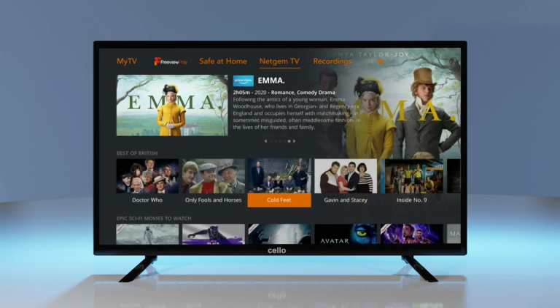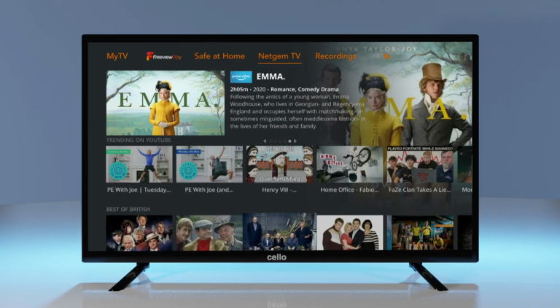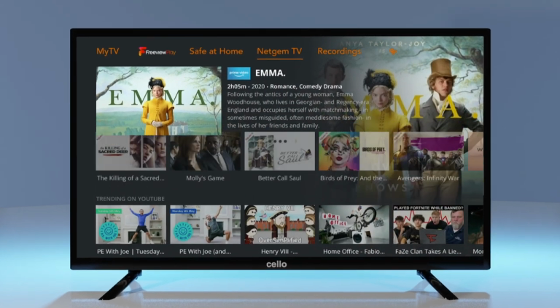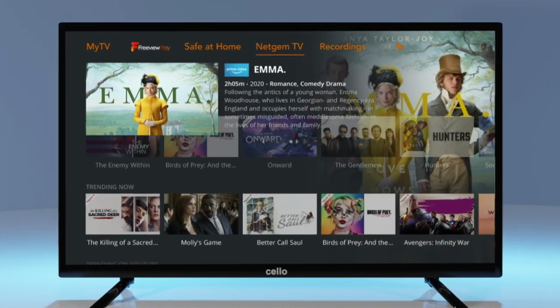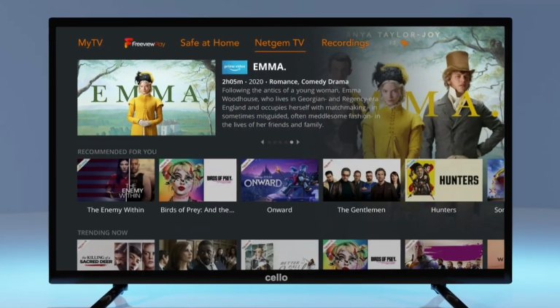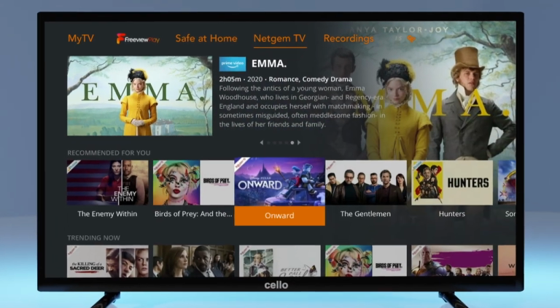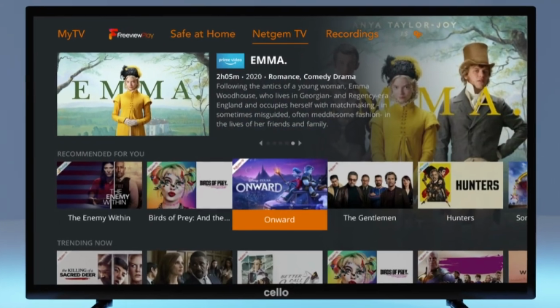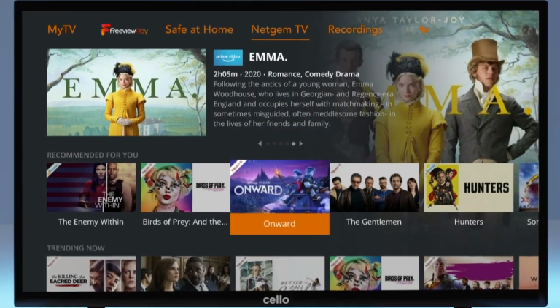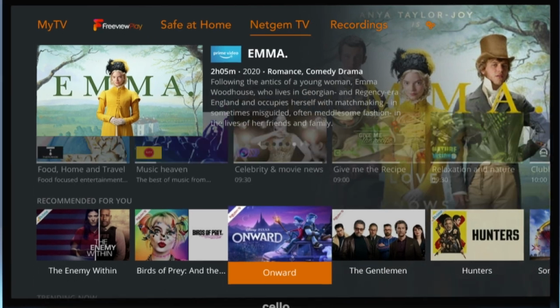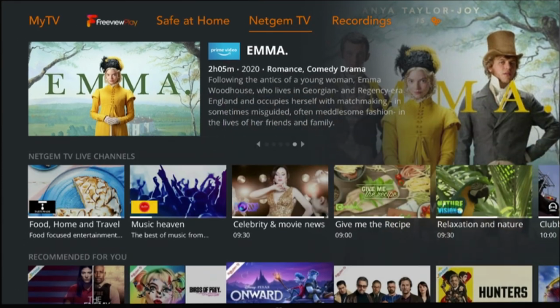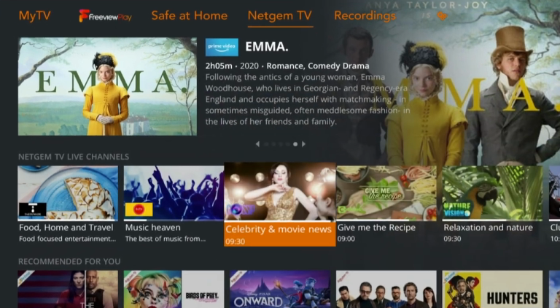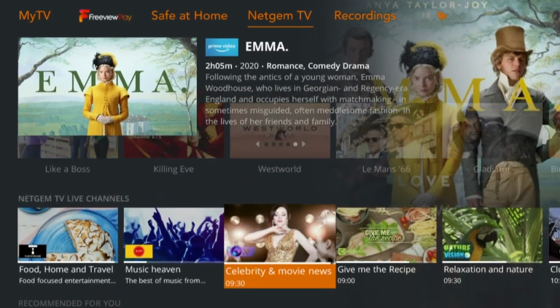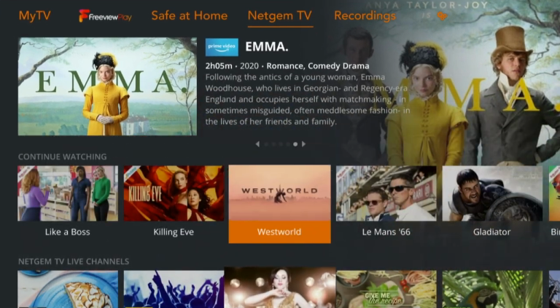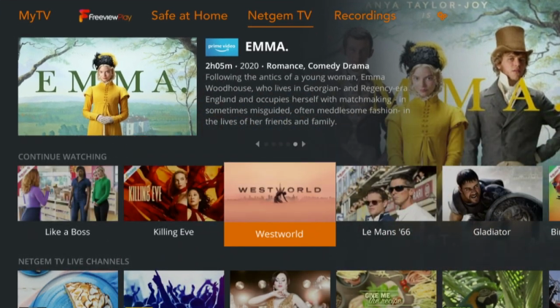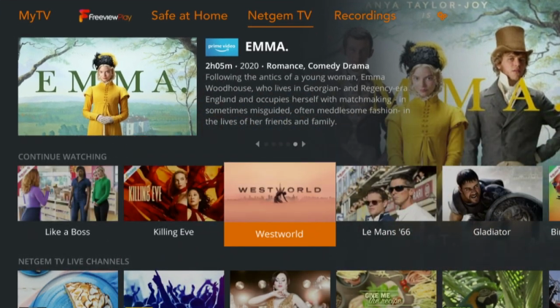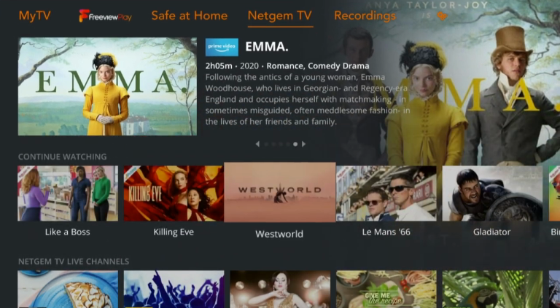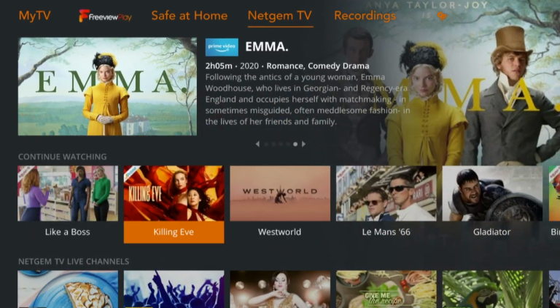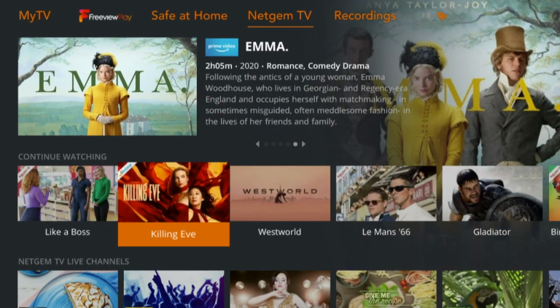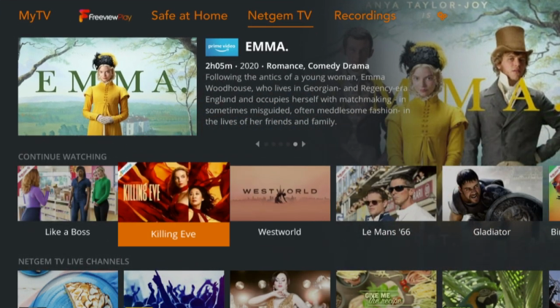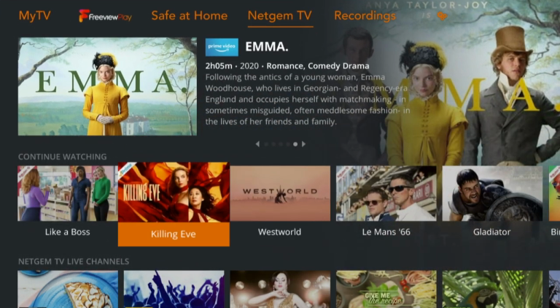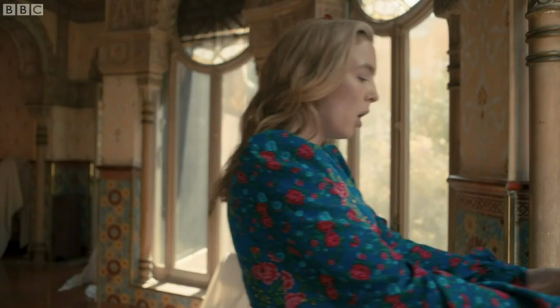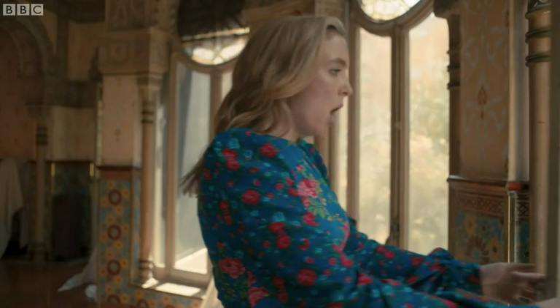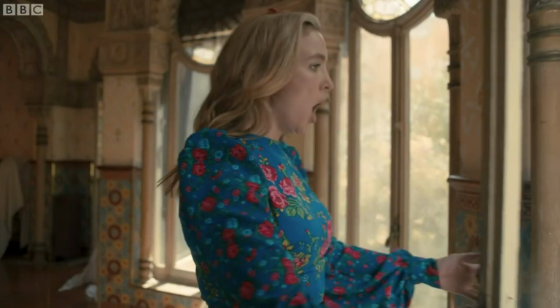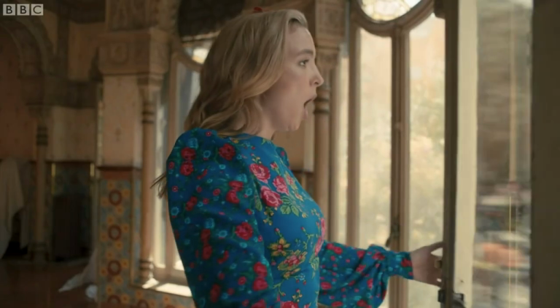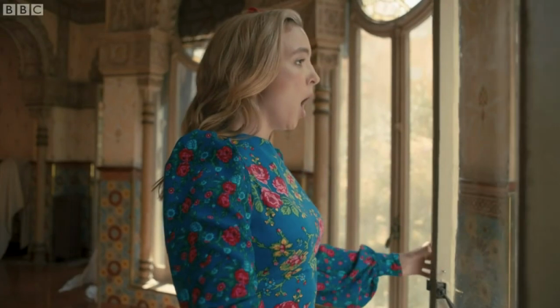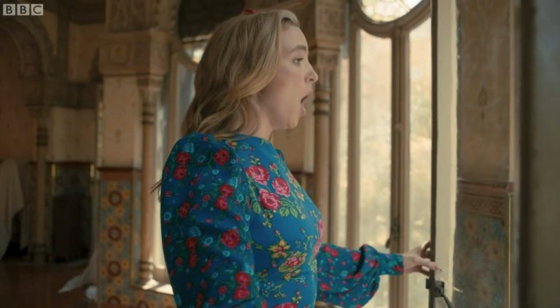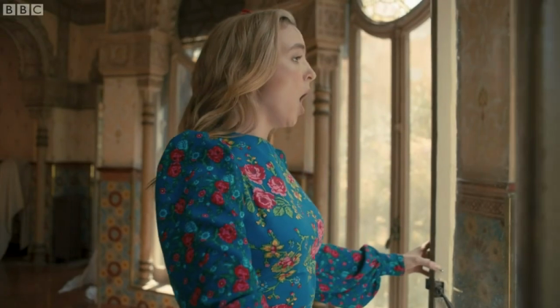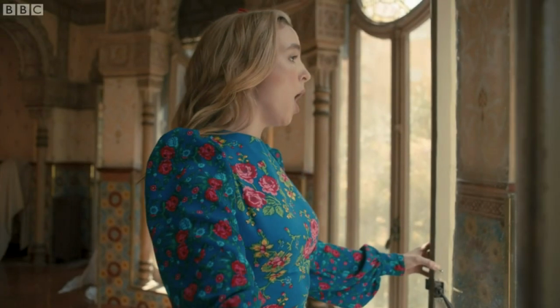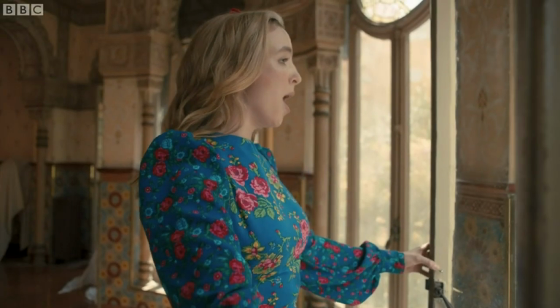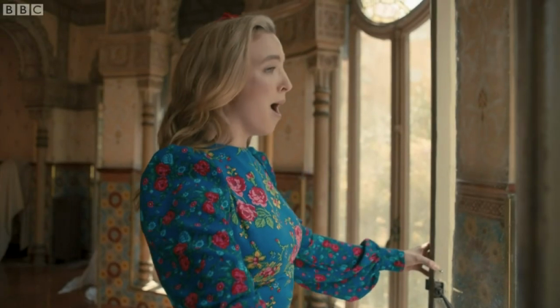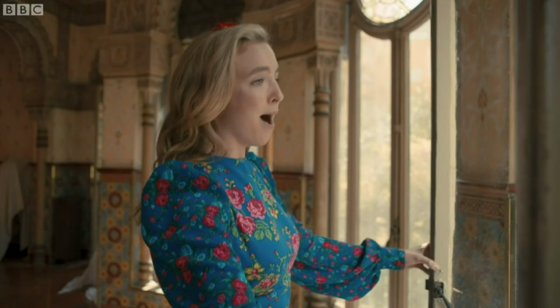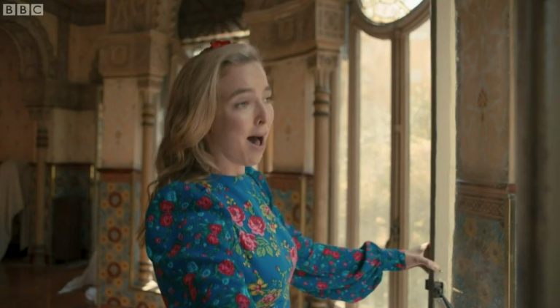This is a reinvented, more simplified experience to save you scrolling through a wall of apps when deciding what you want to watch.